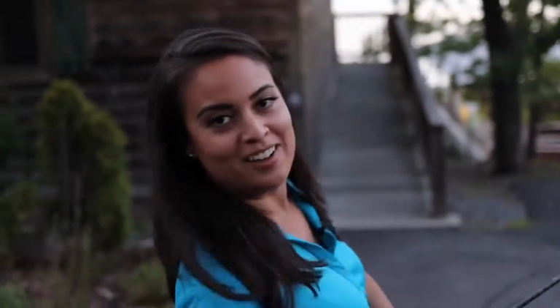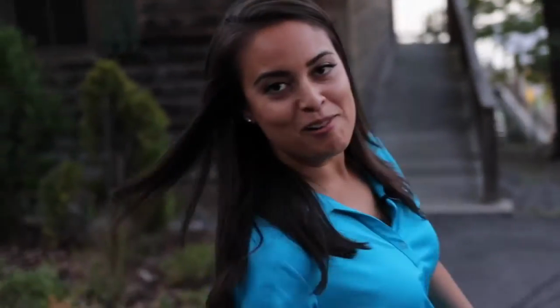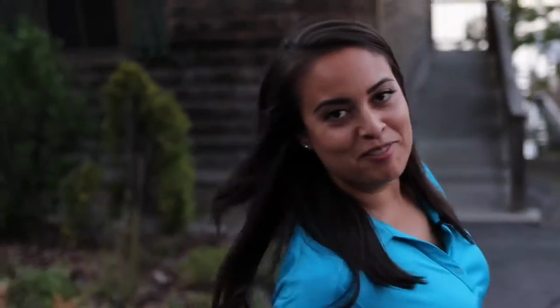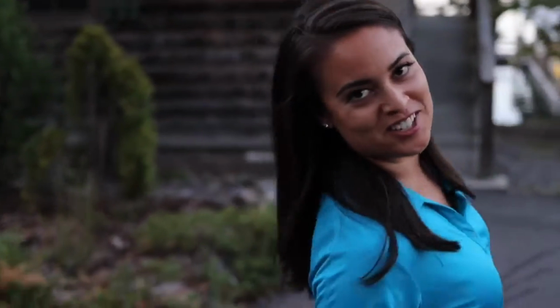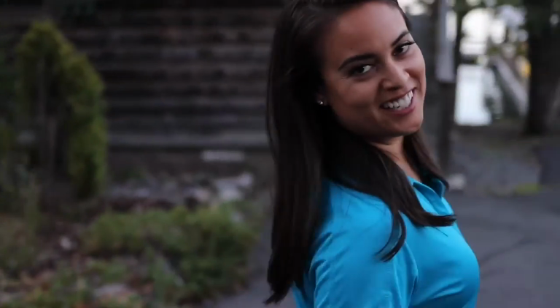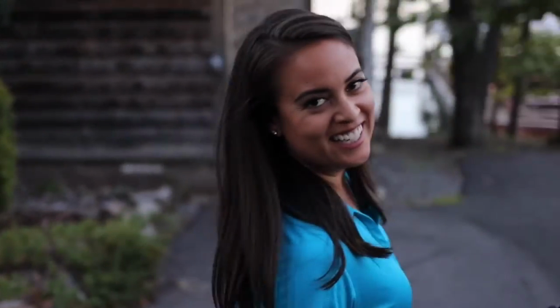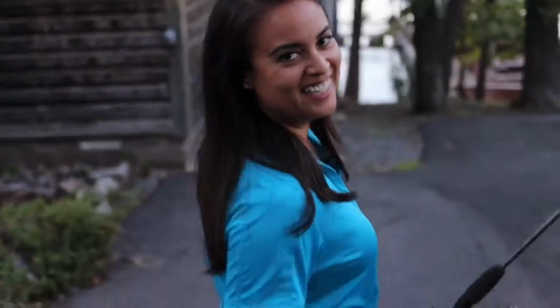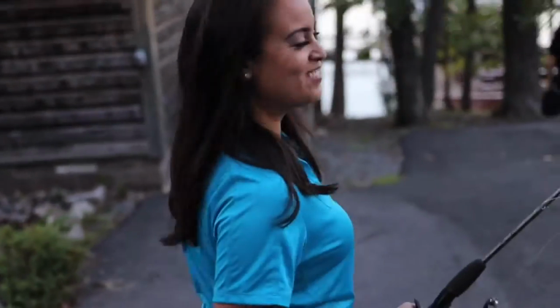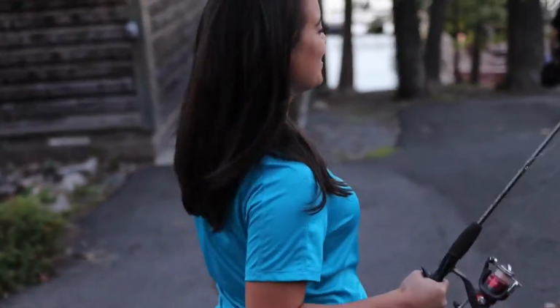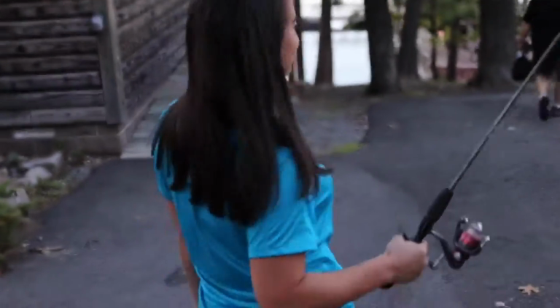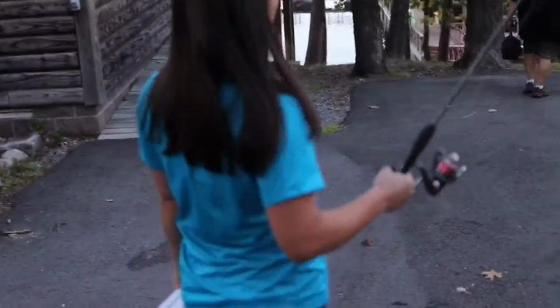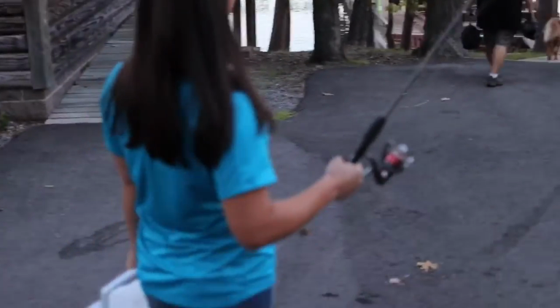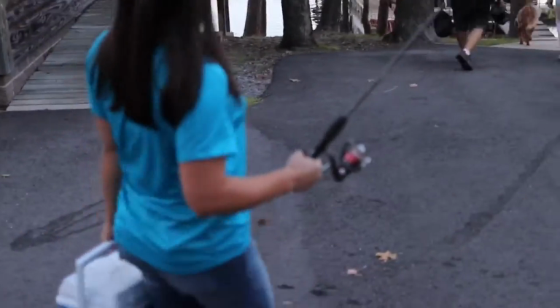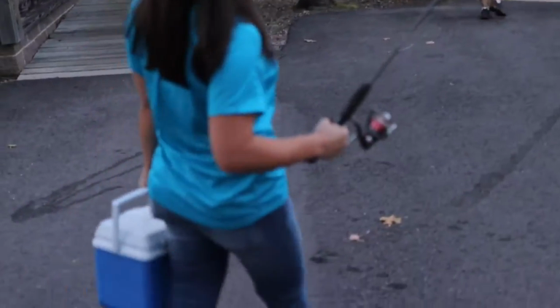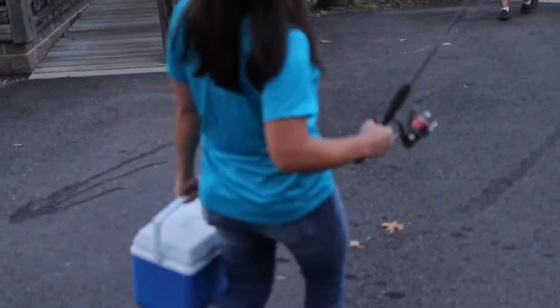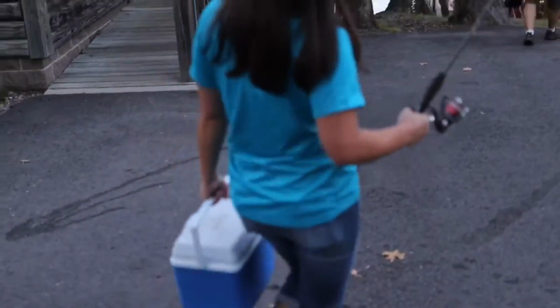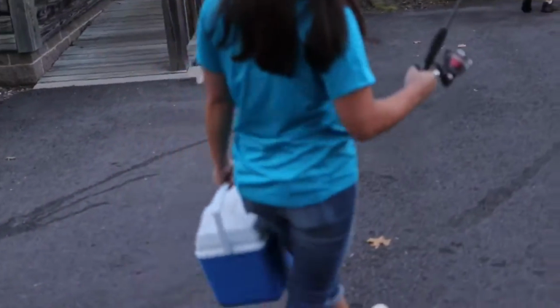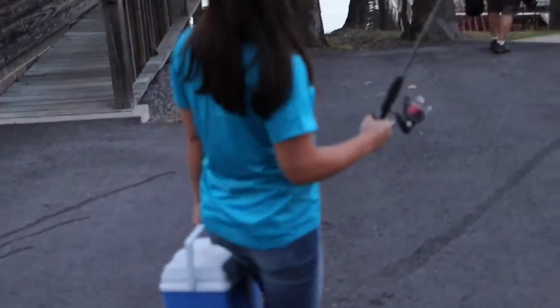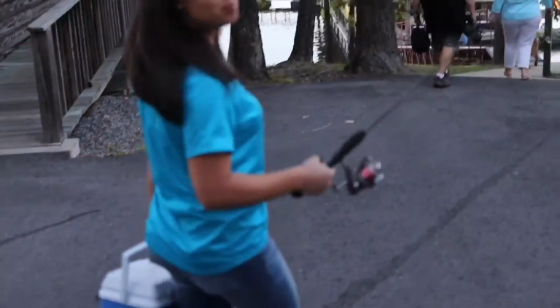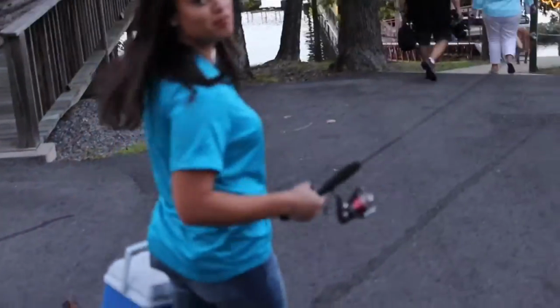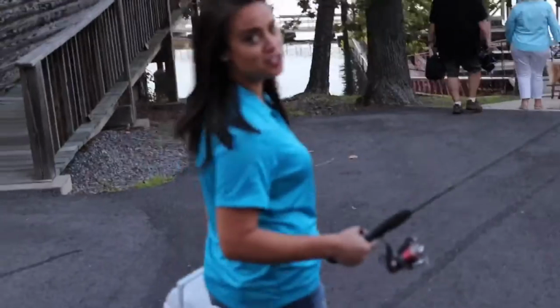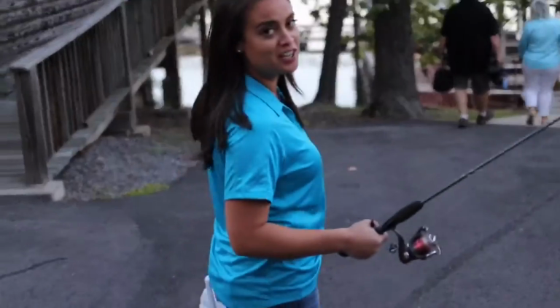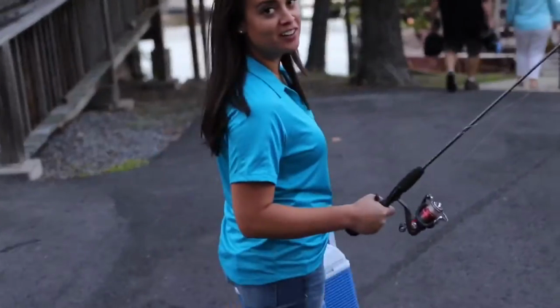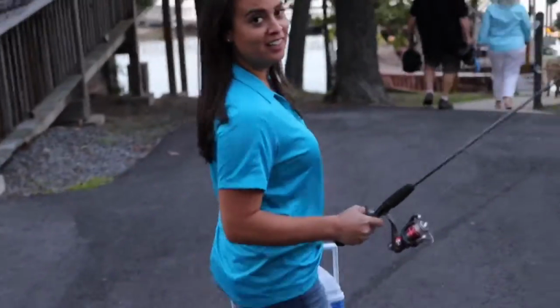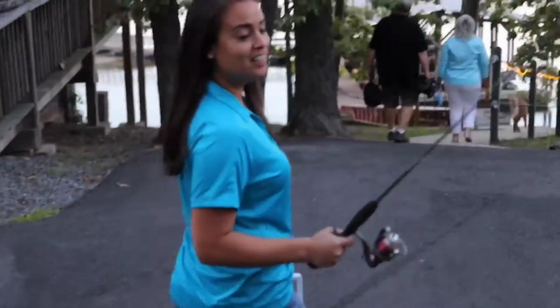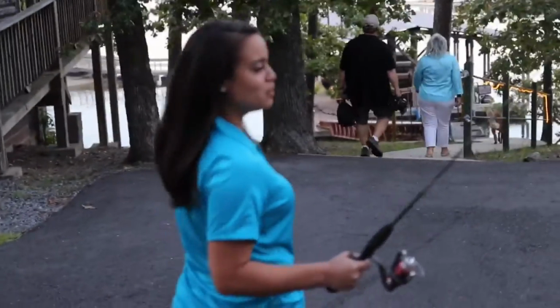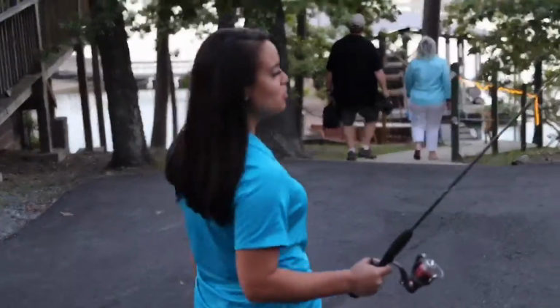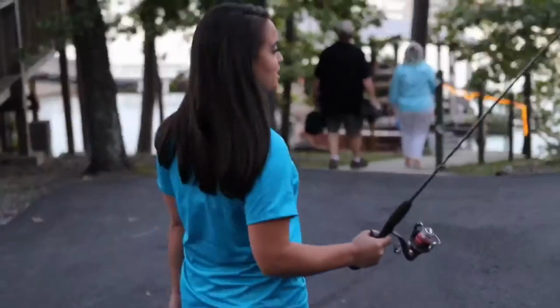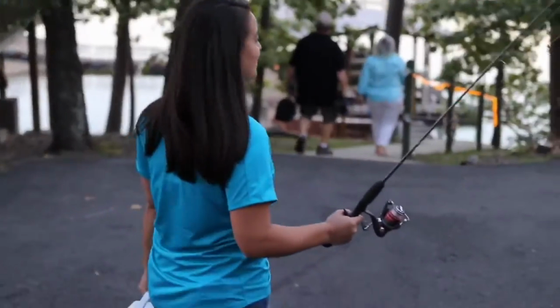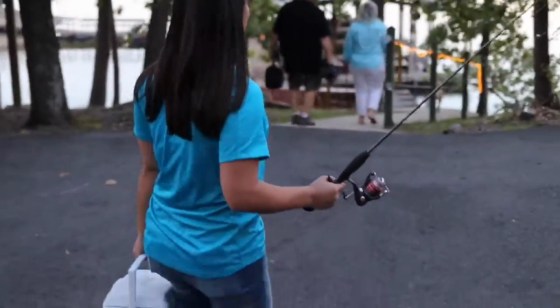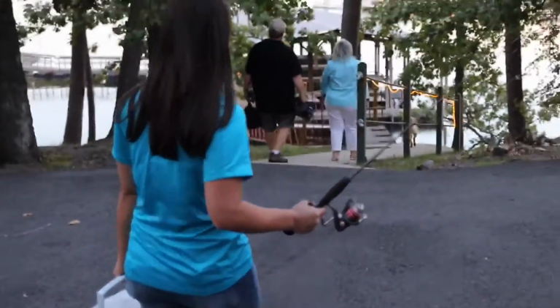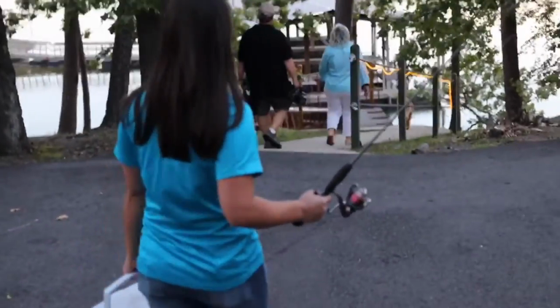Gone fishing. I'm so excited. Lake Ouachita — I've never been fishing here, so I'm really excited about it.